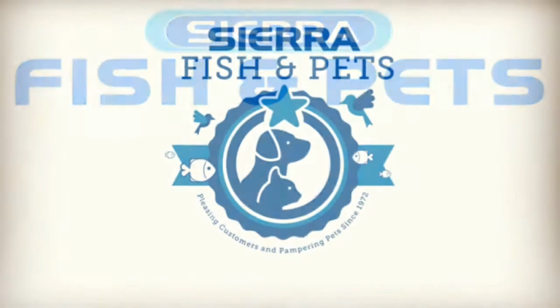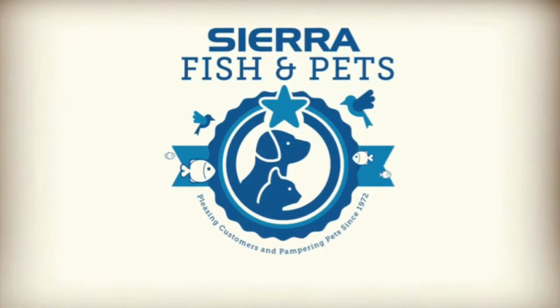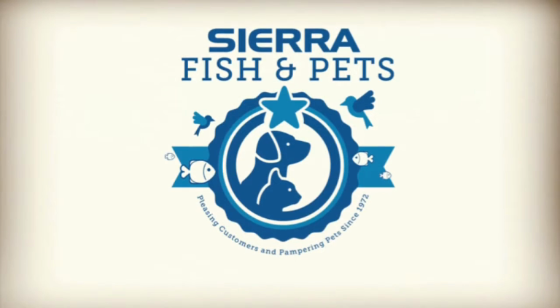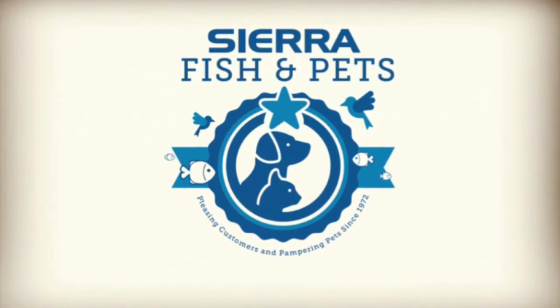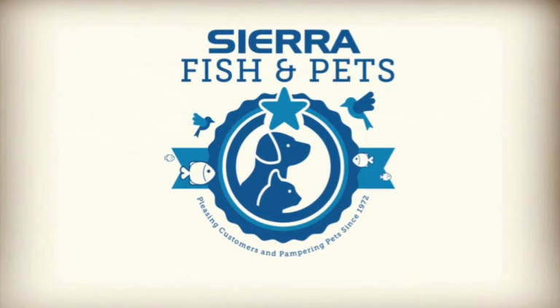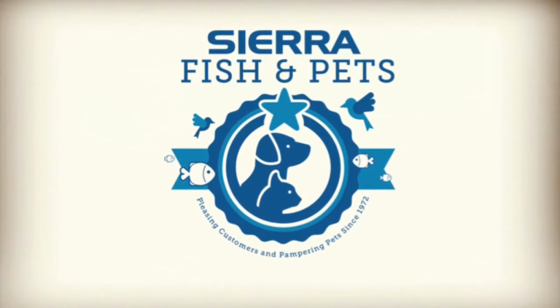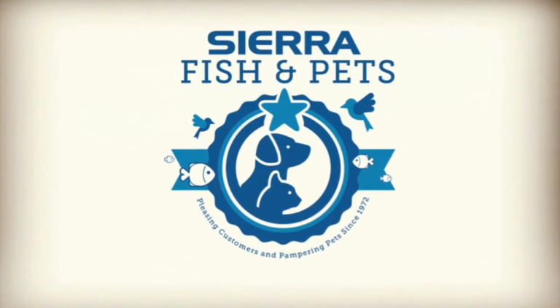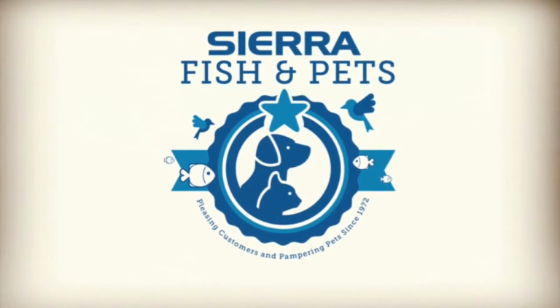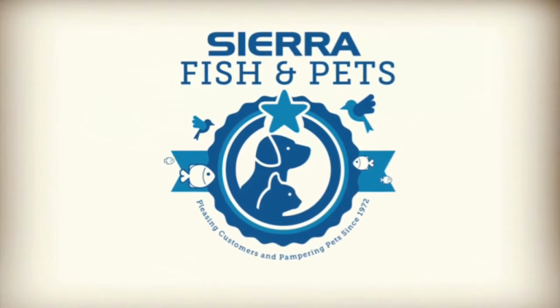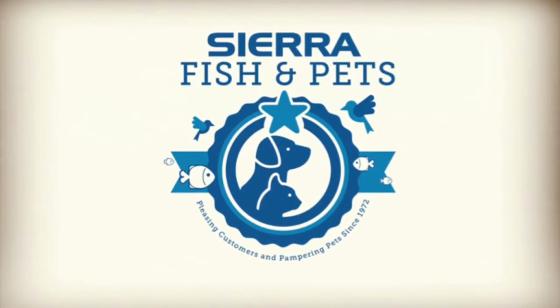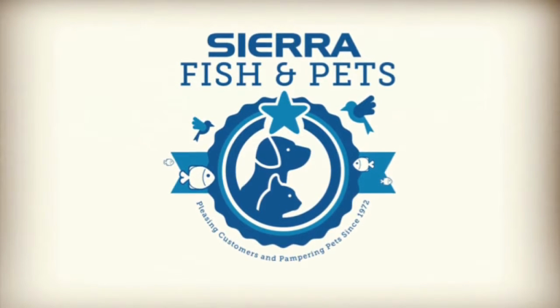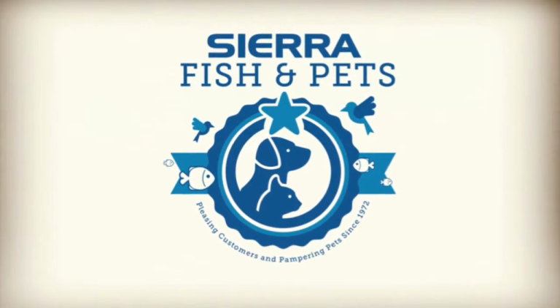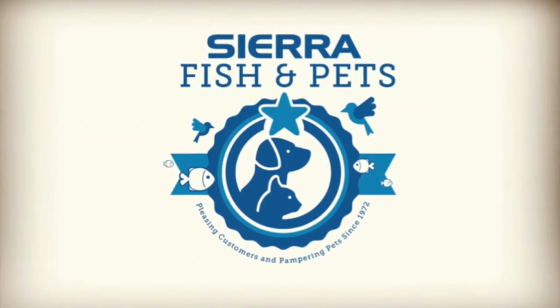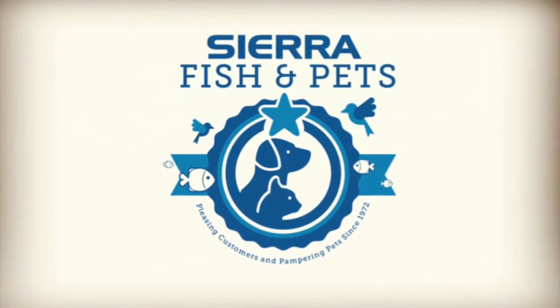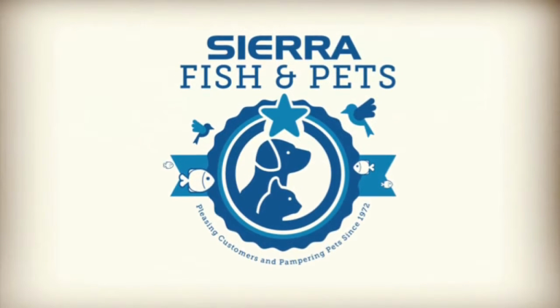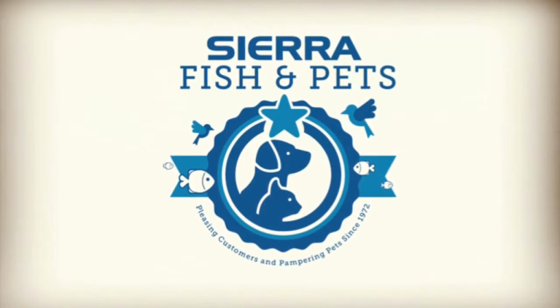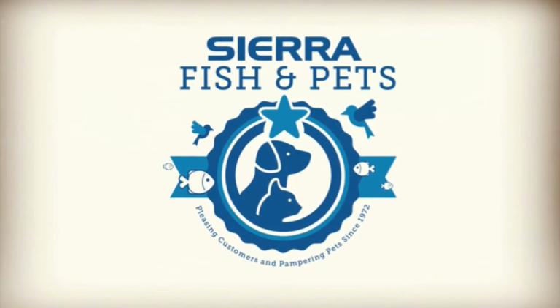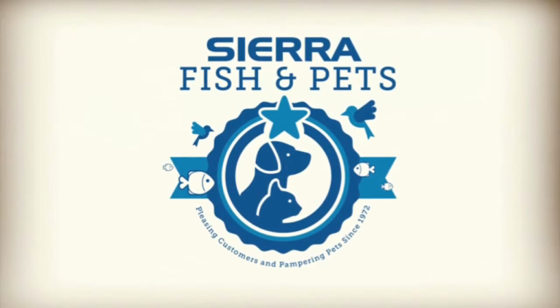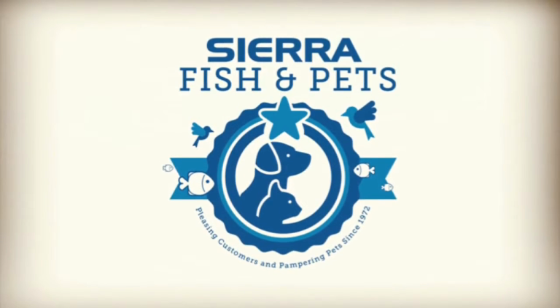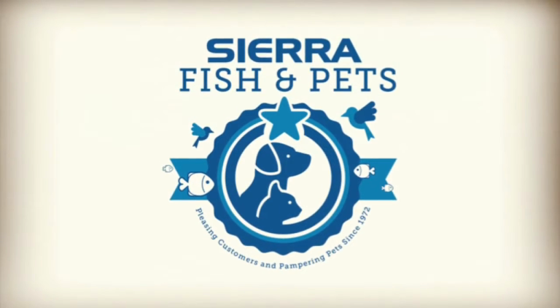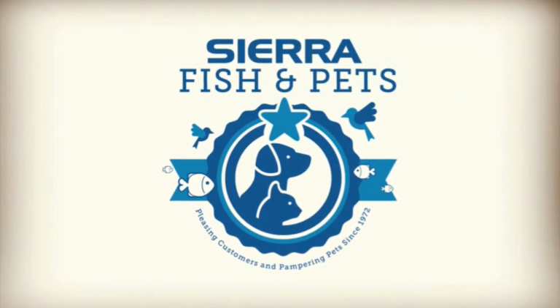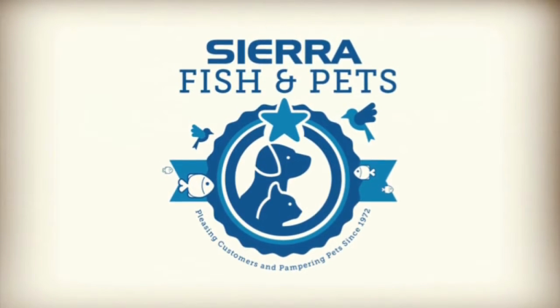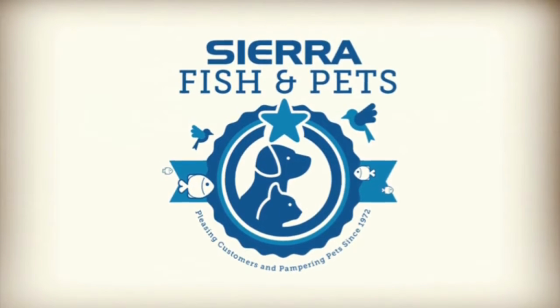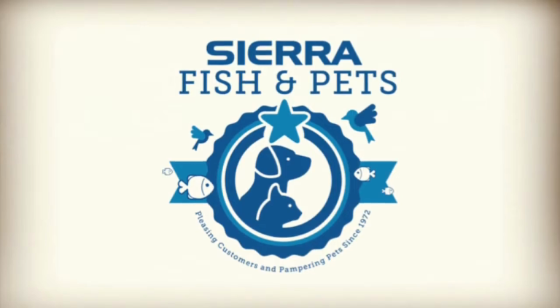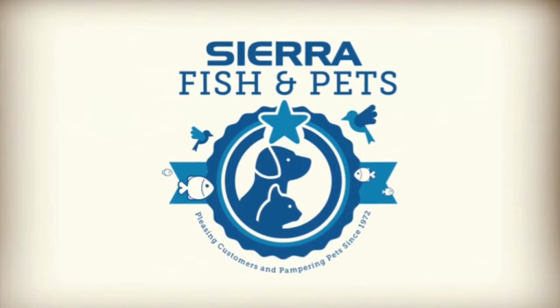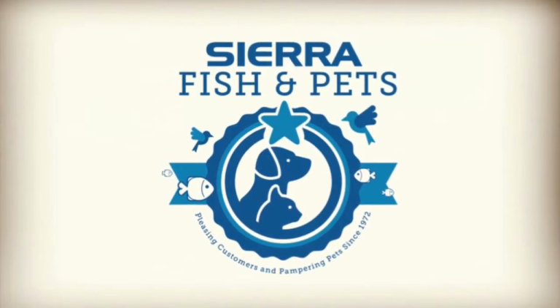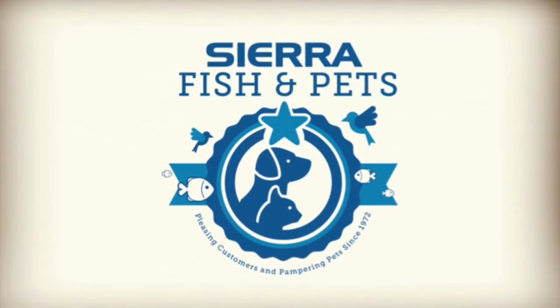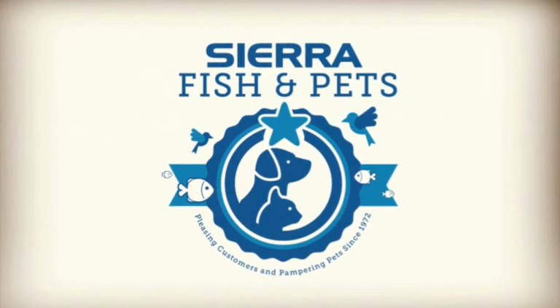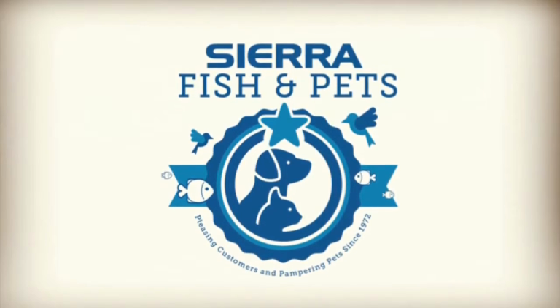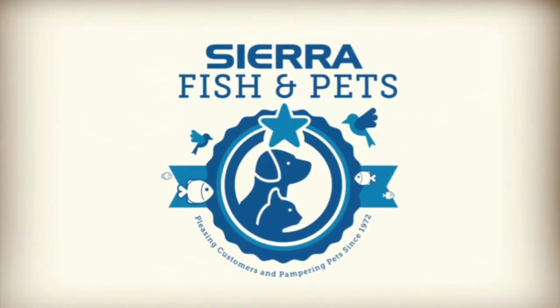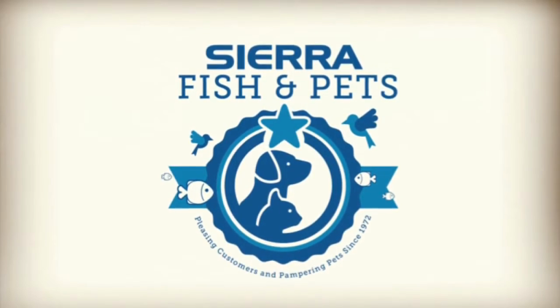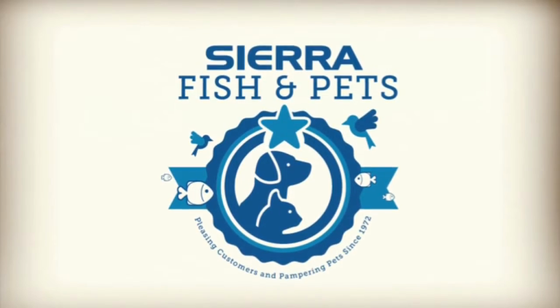Hi, this is Jonas with Sierra Fish and Pet. I wanted to let you know about a bird shipment that we got in today.